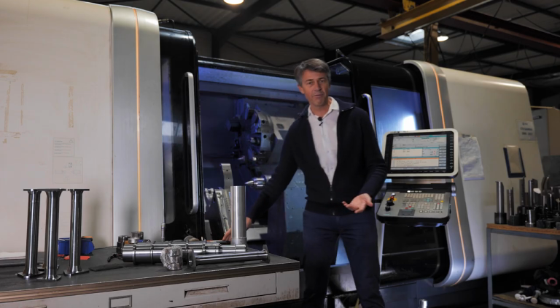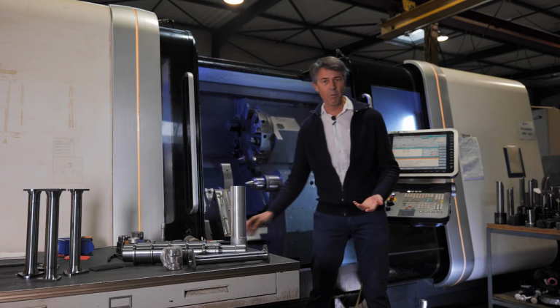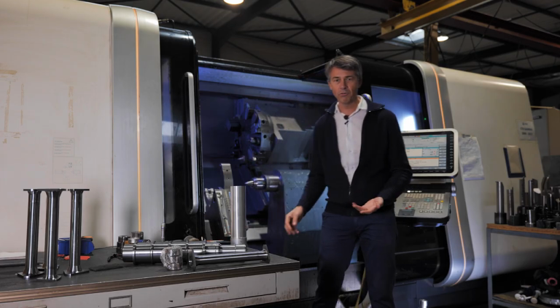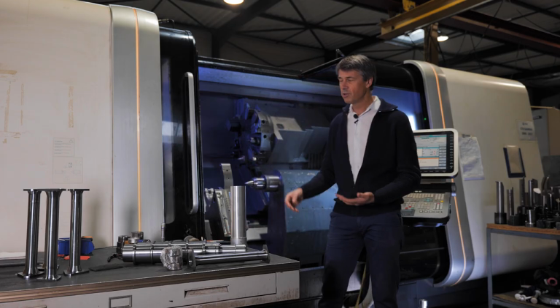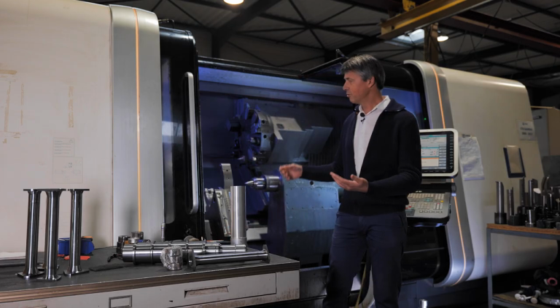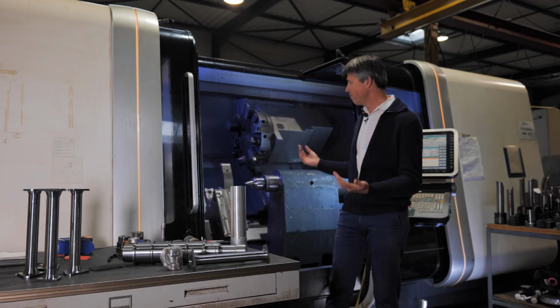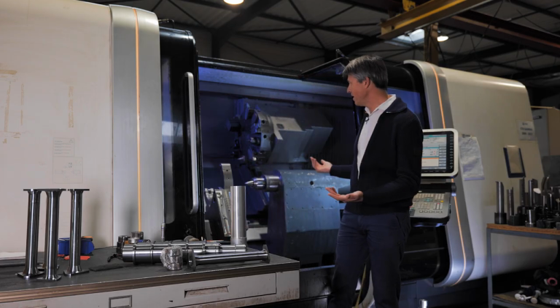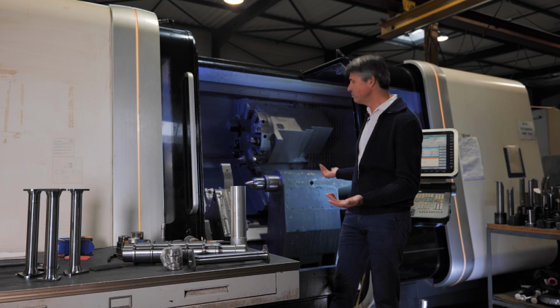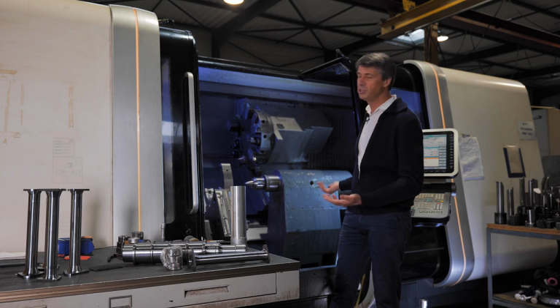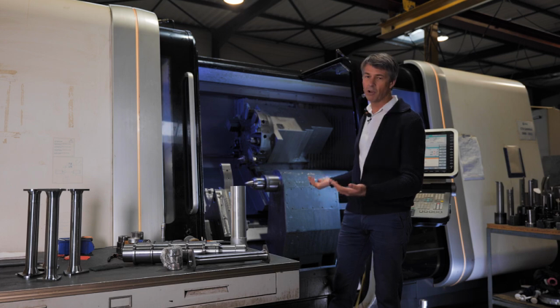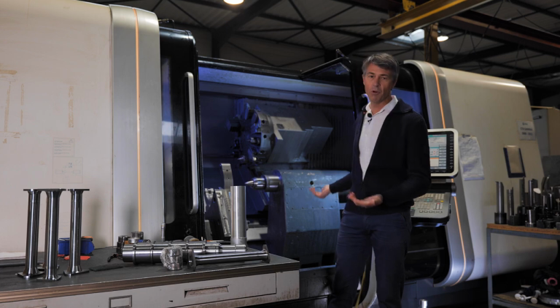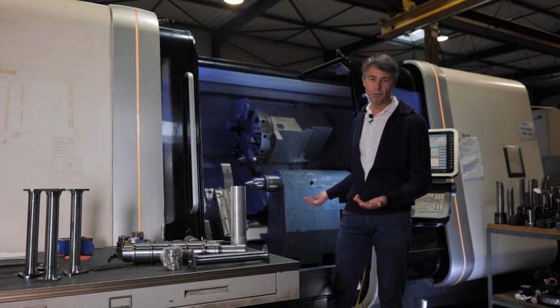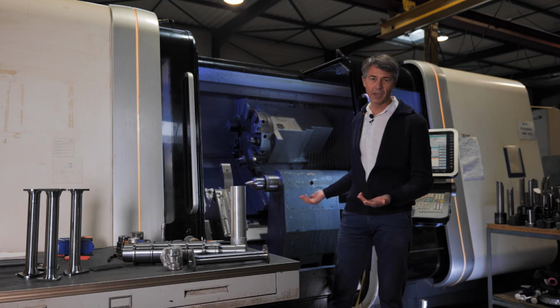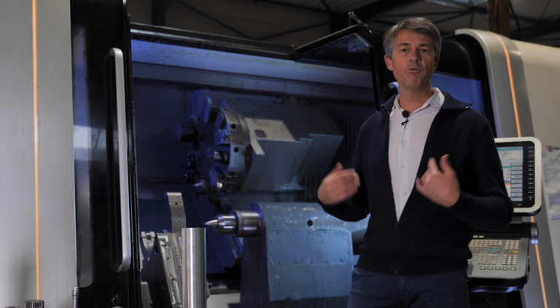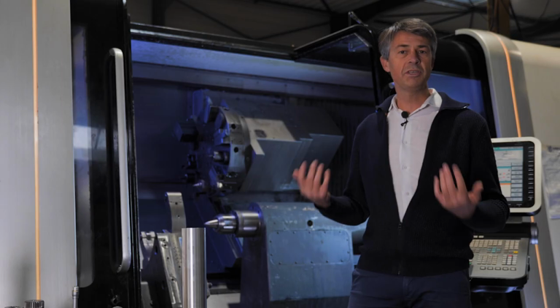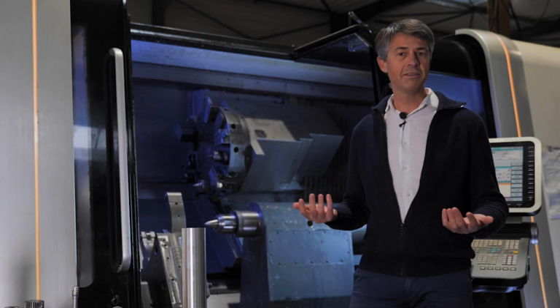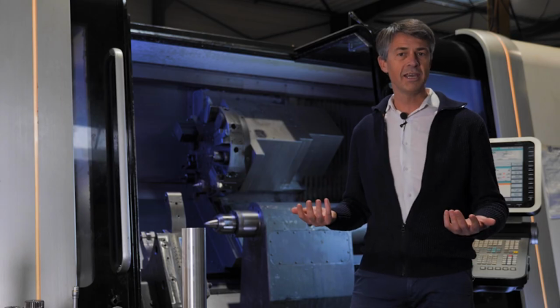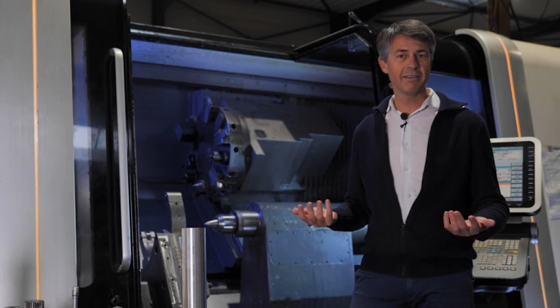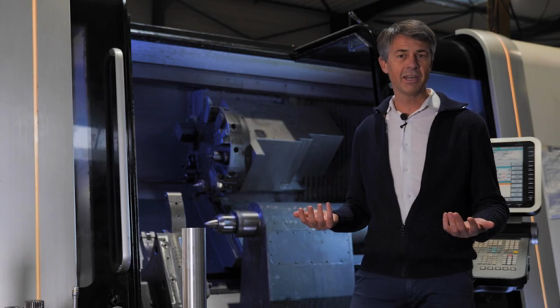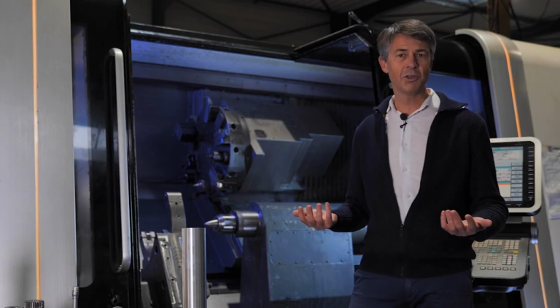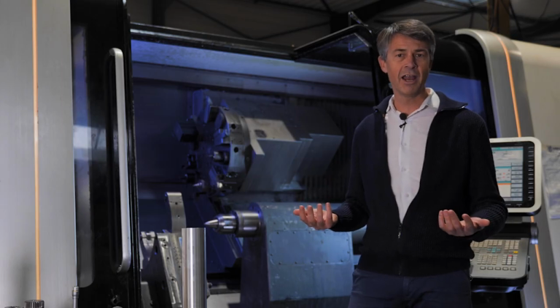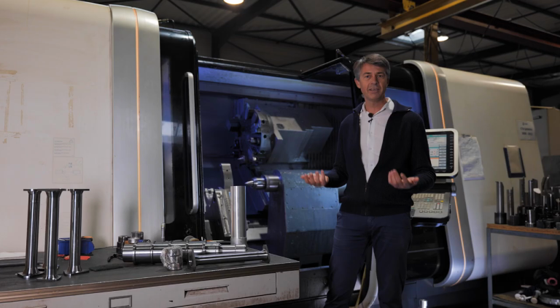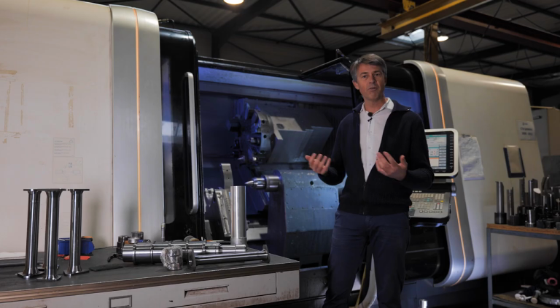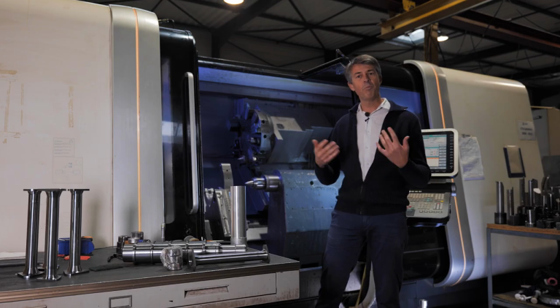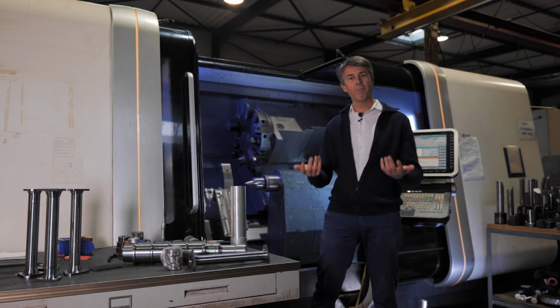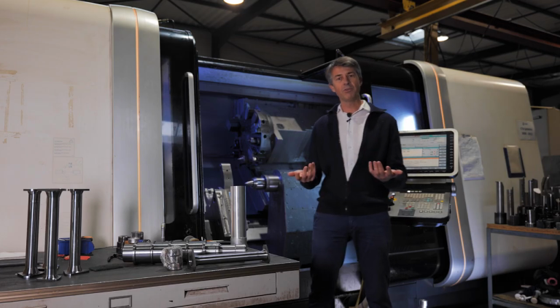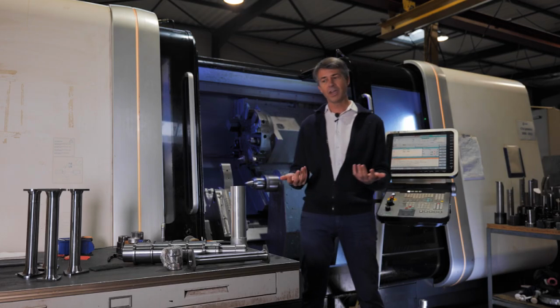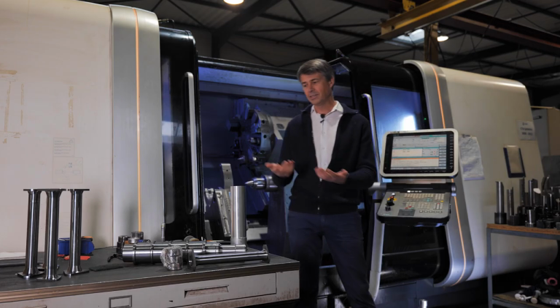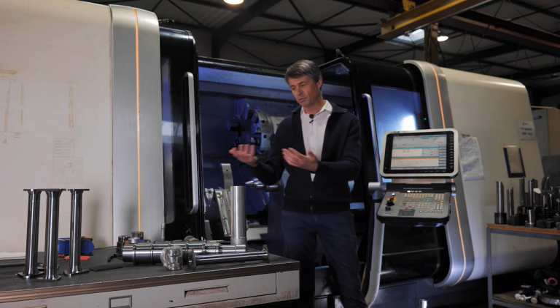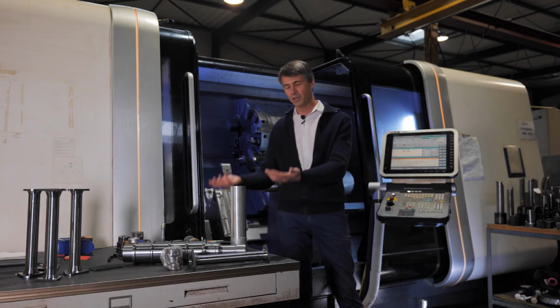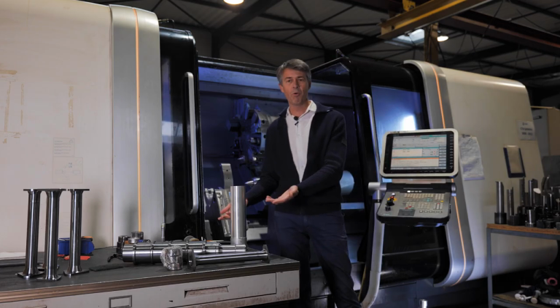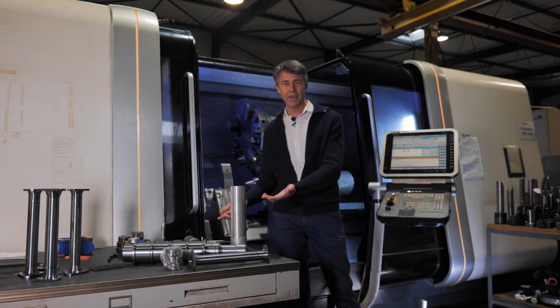These days, robust computer numerical control tools are applied to create precise objects by cutting.